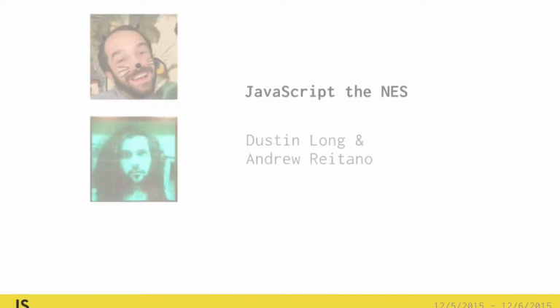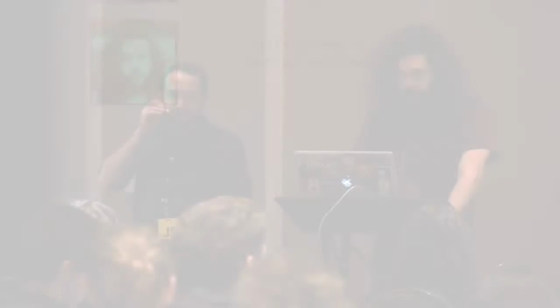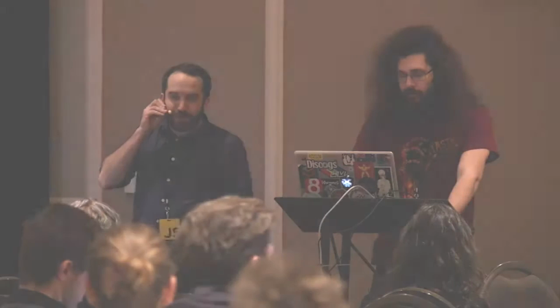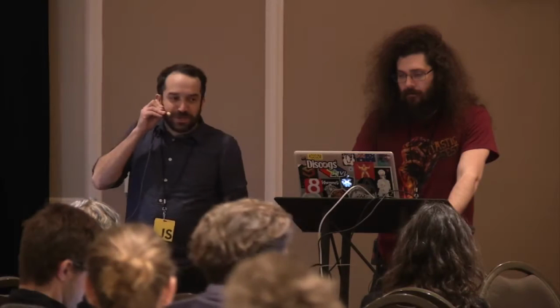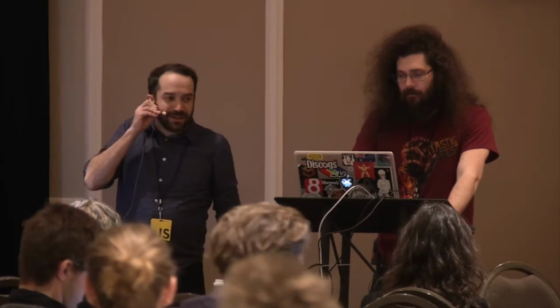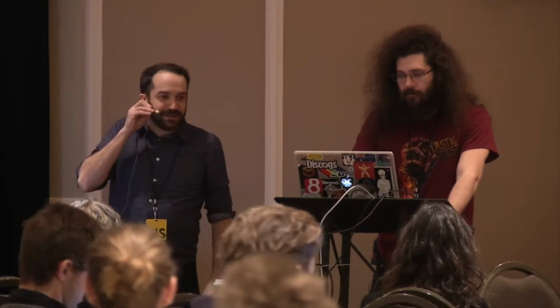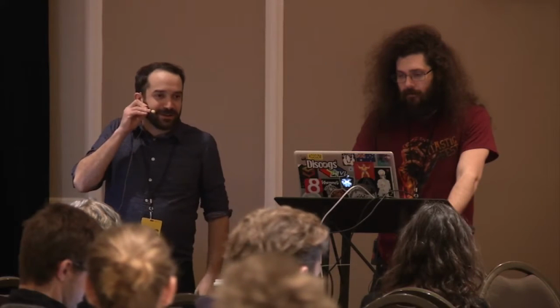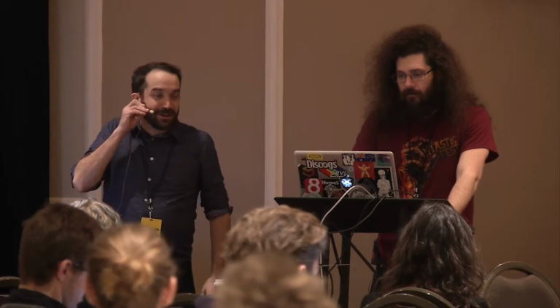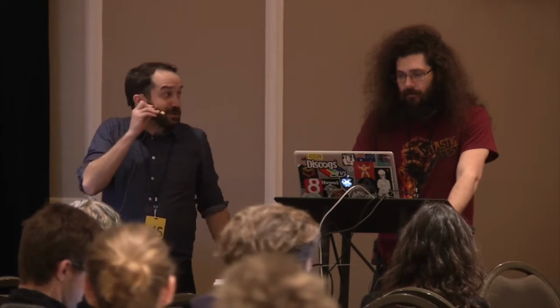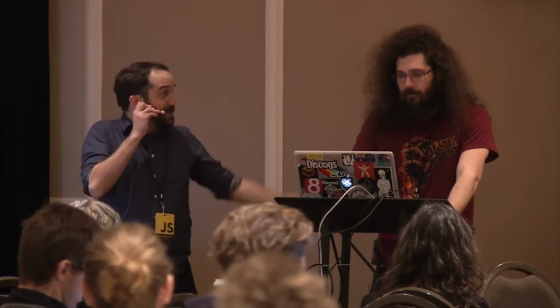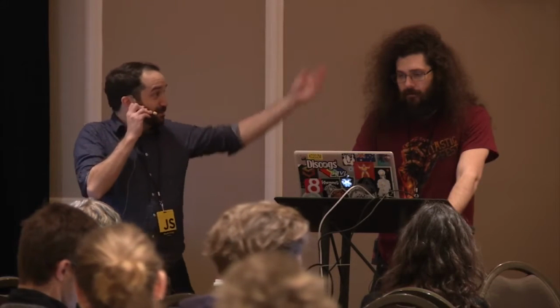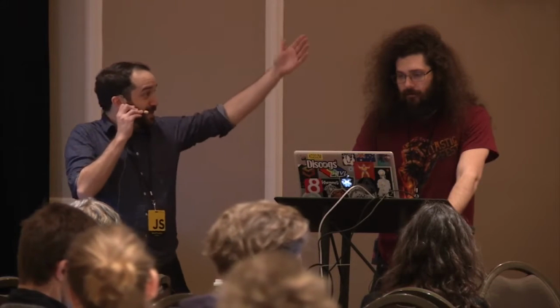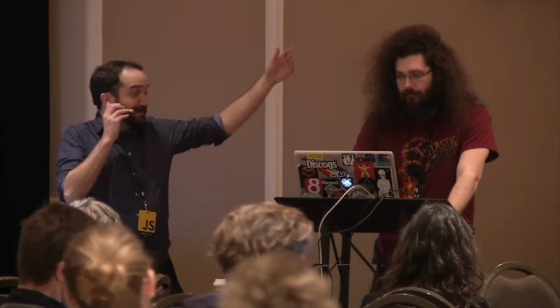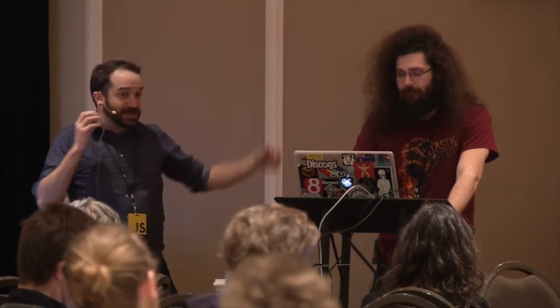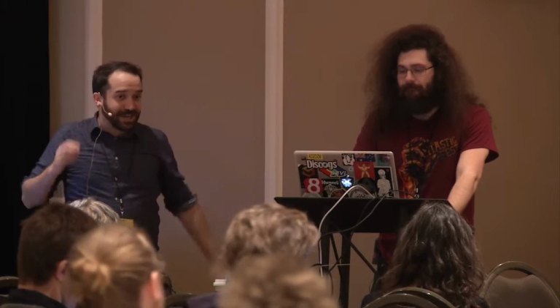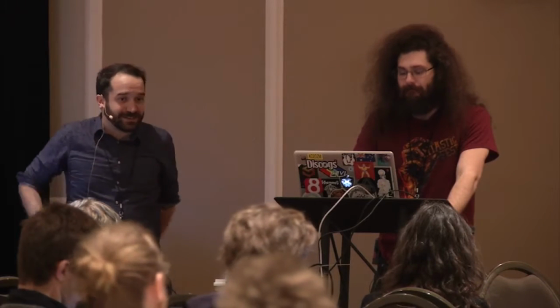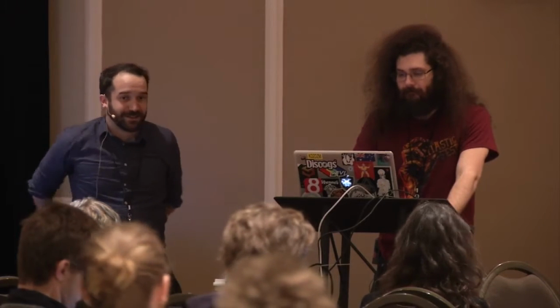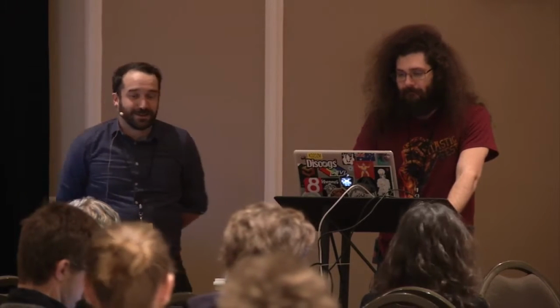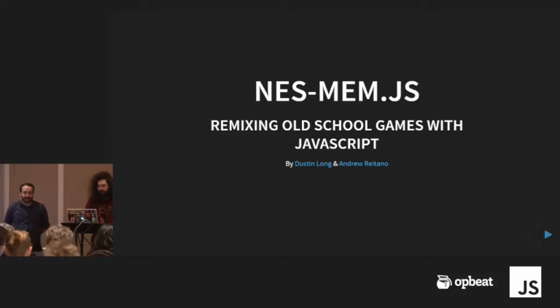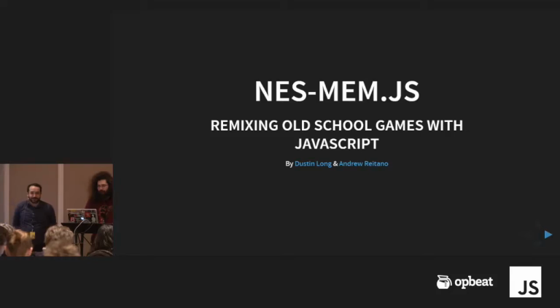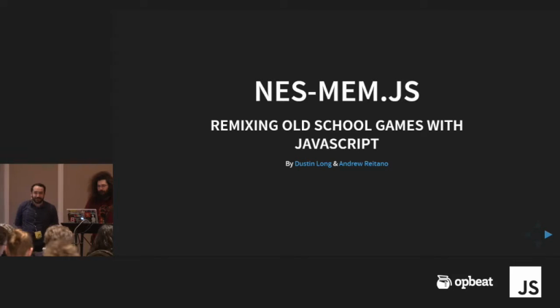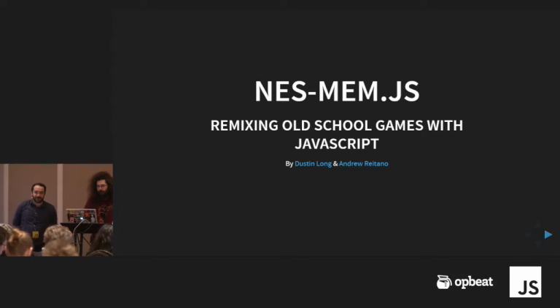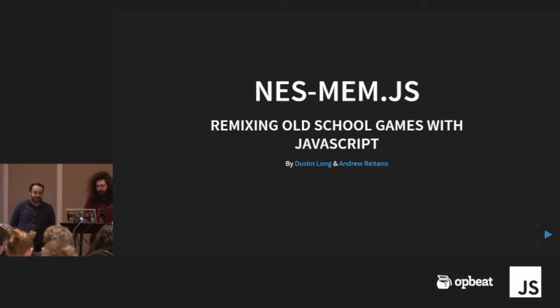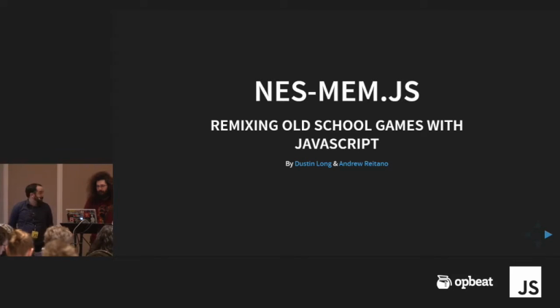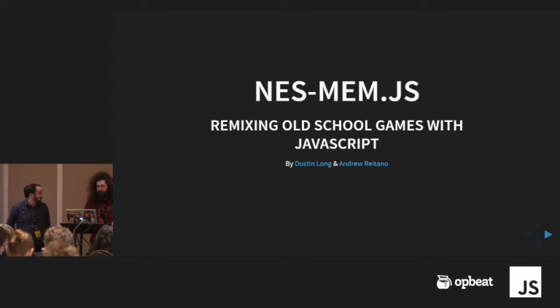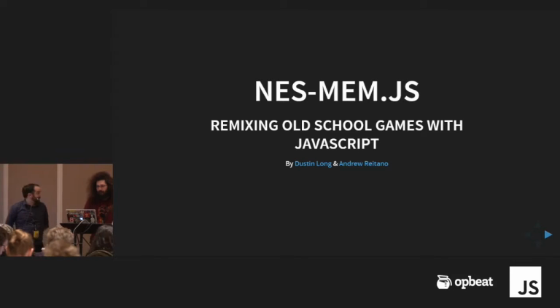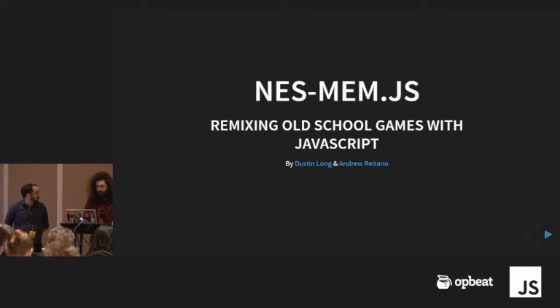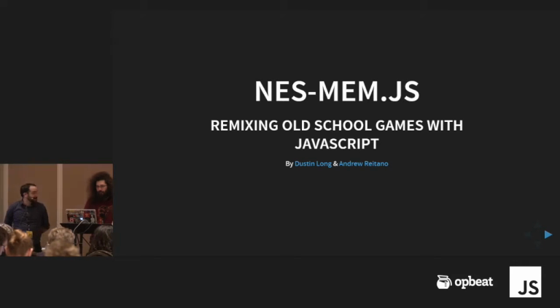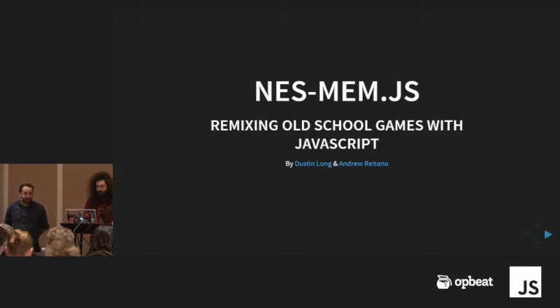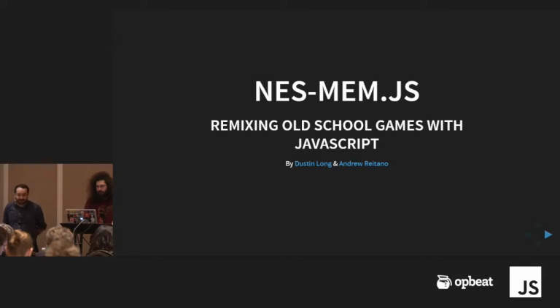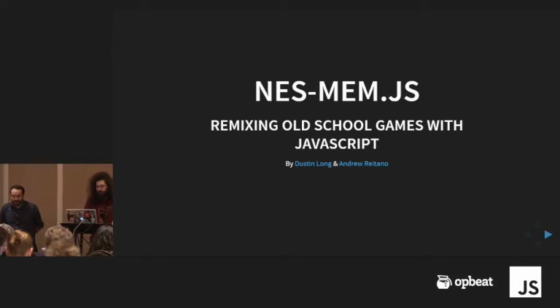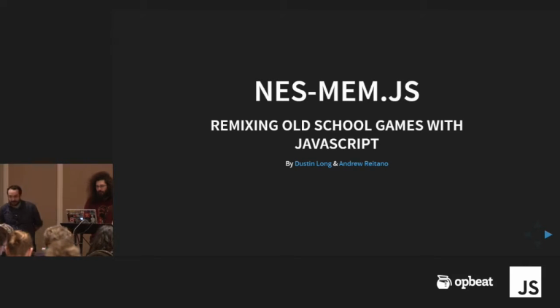We're presenting our system, nestmem.js. As you can see, it's about remixing old school games with JavaScript.